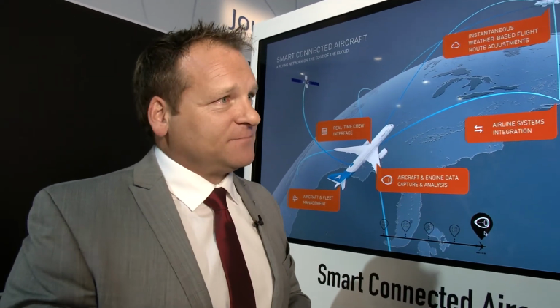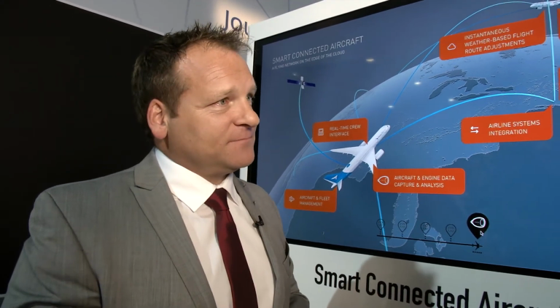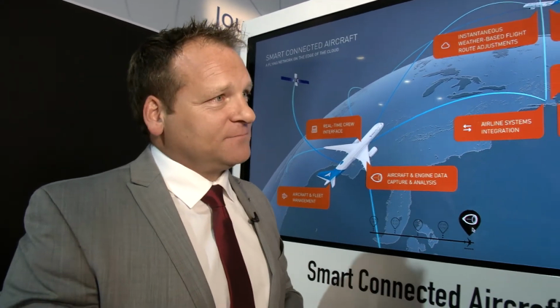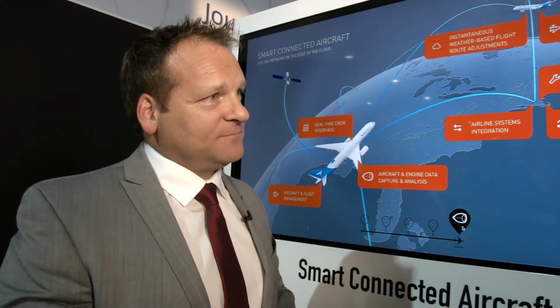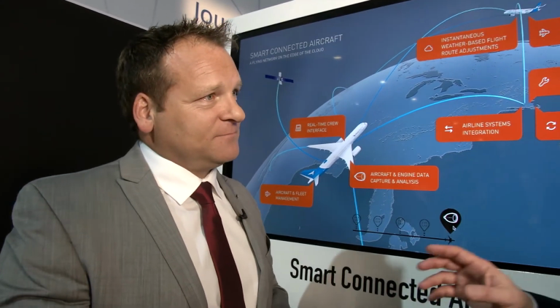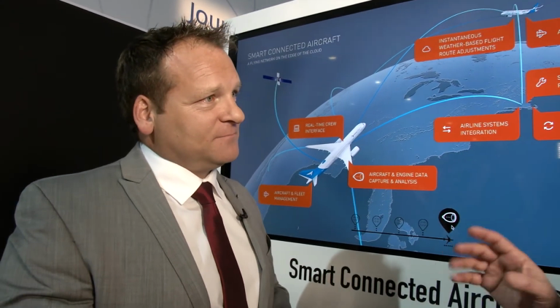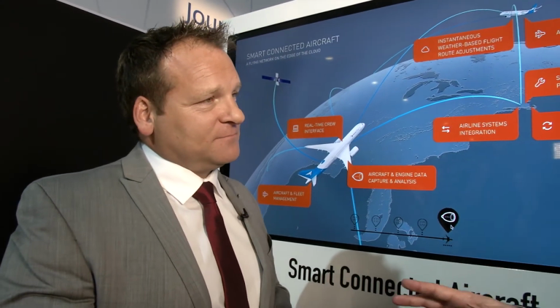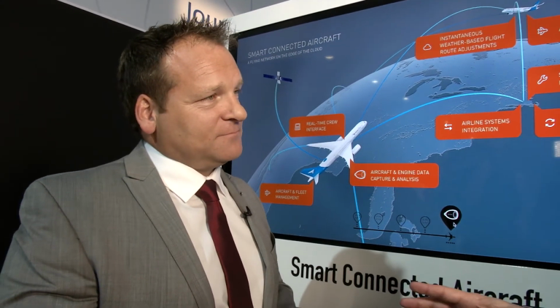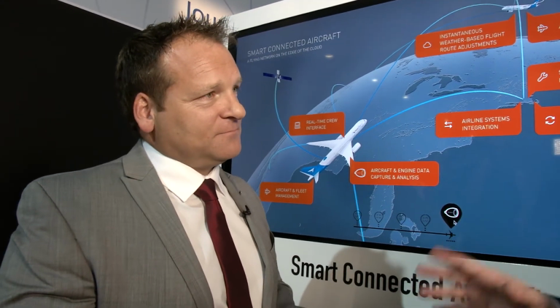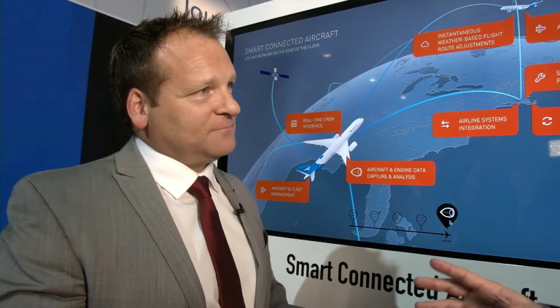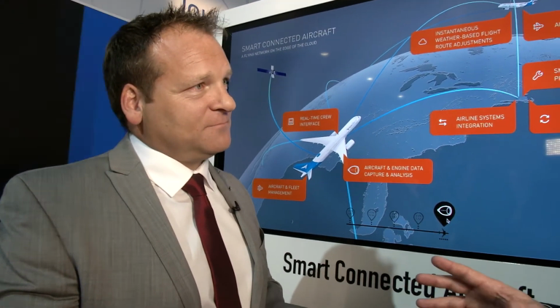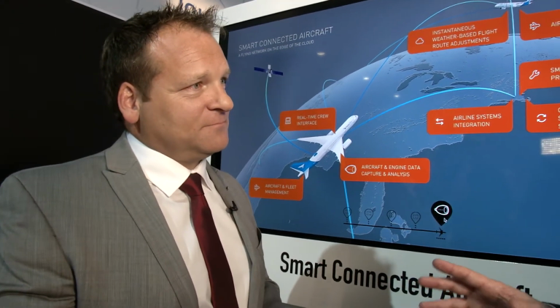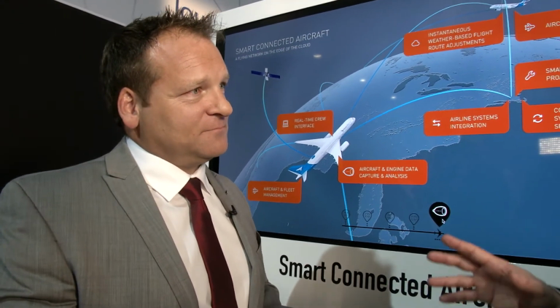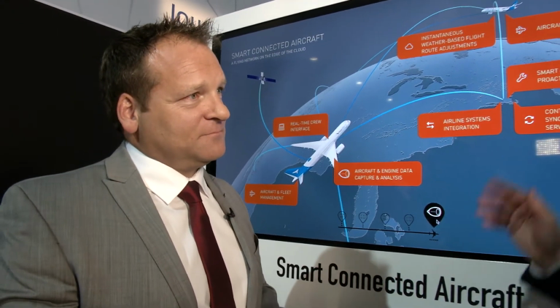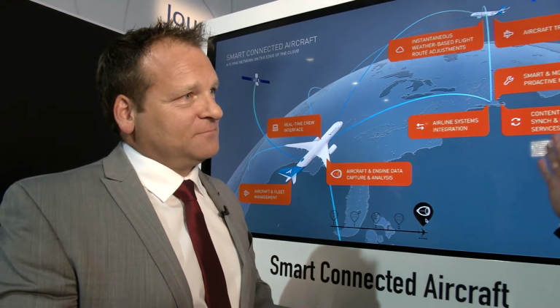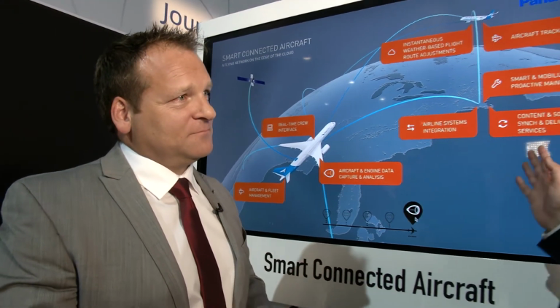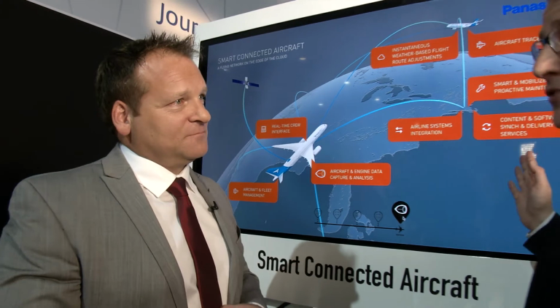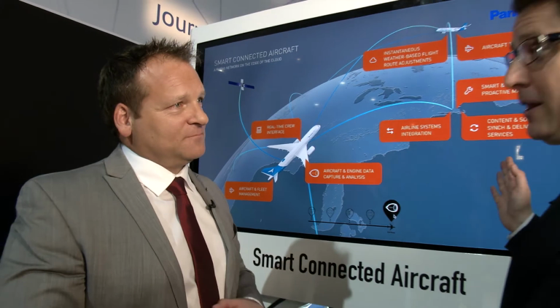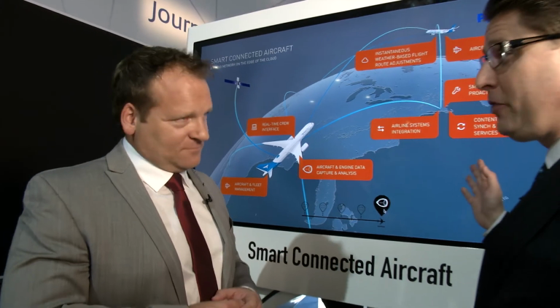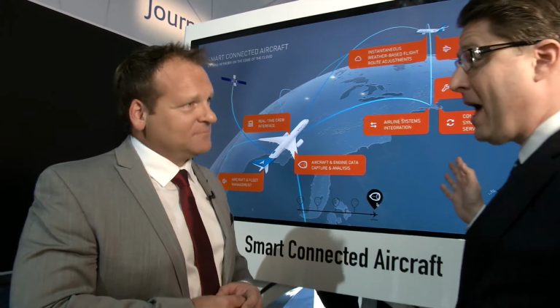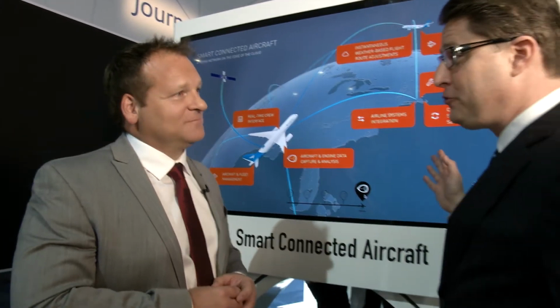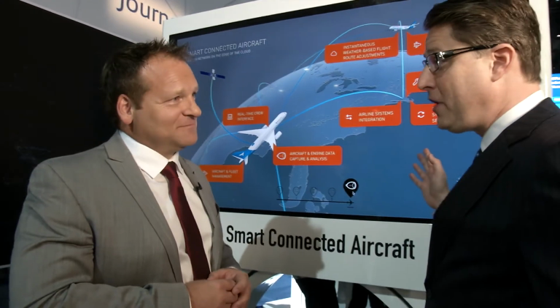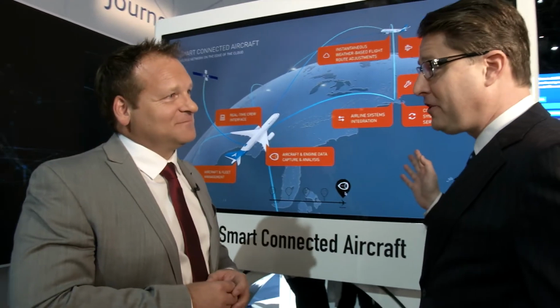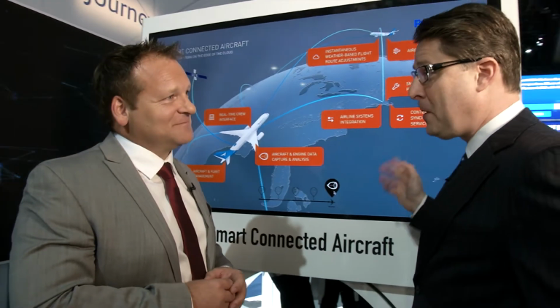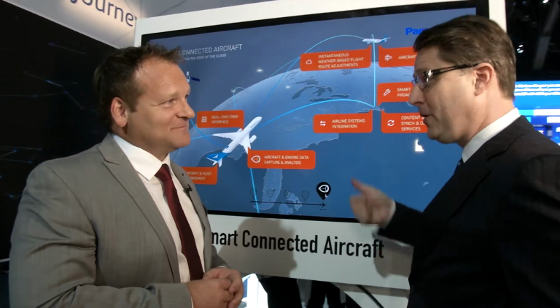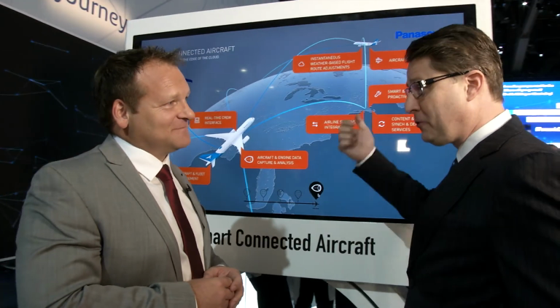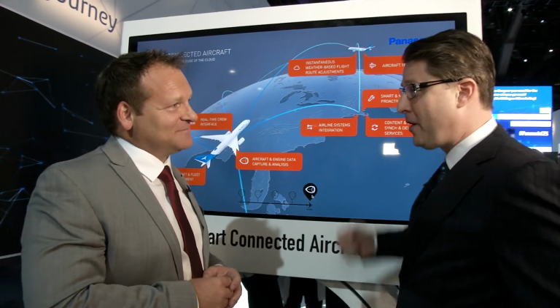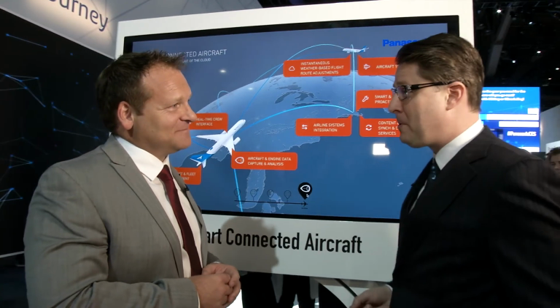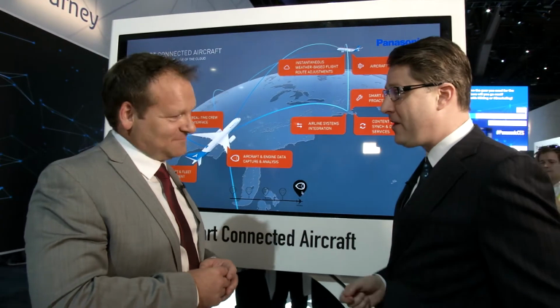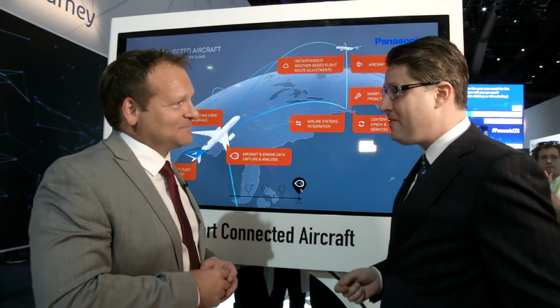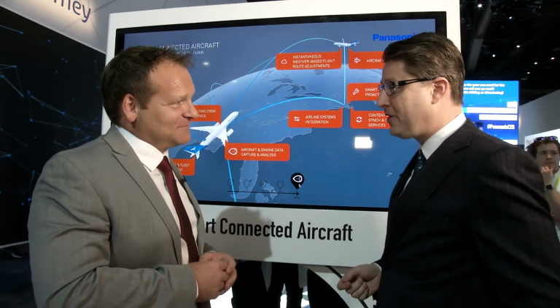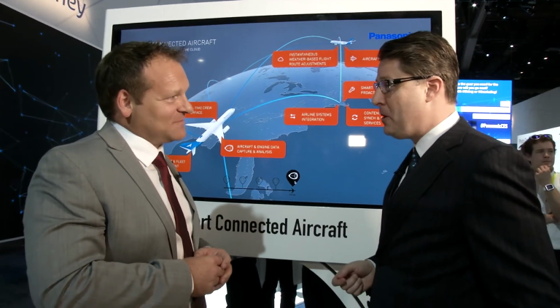Fantastic. Why don't we use that as a springboard to go take a look at exactly what the passenger does experience over on the other part of the avionics bridge.